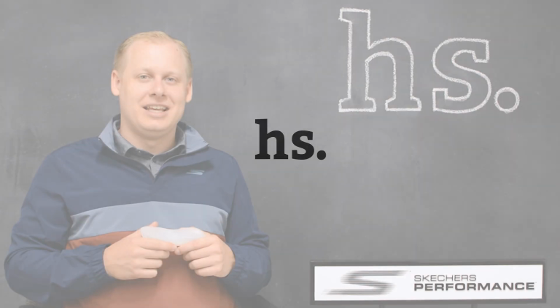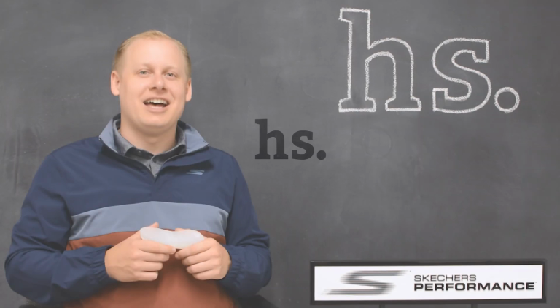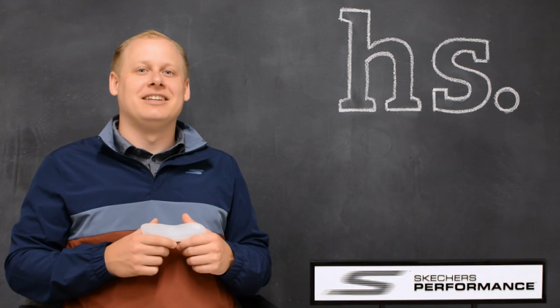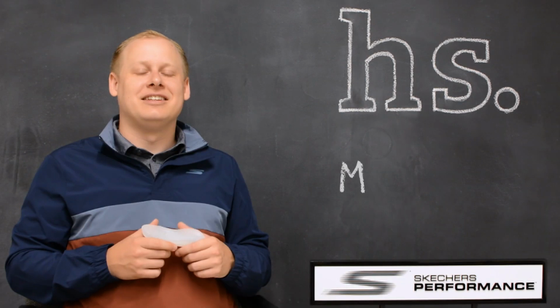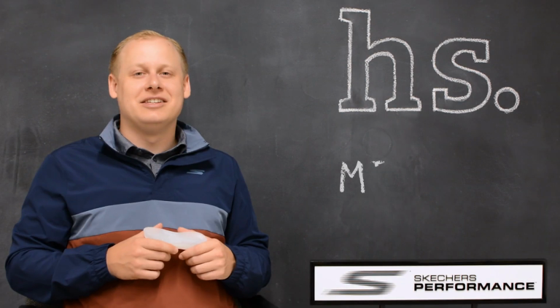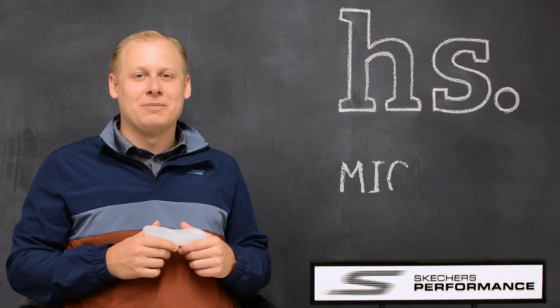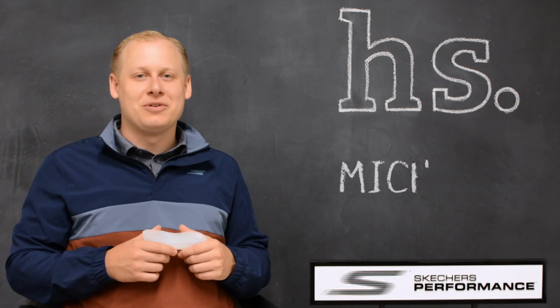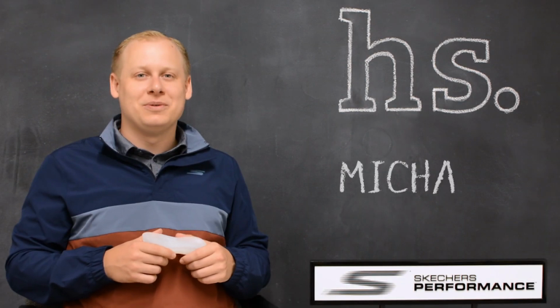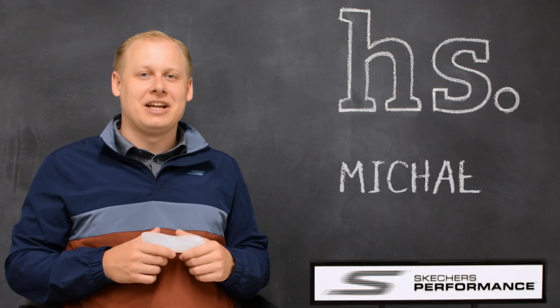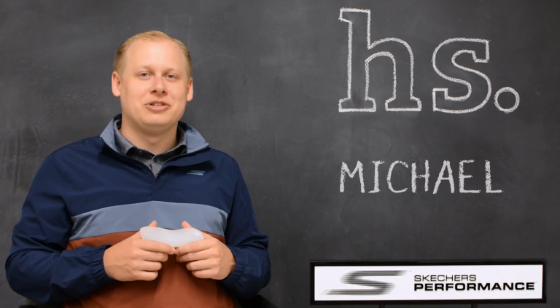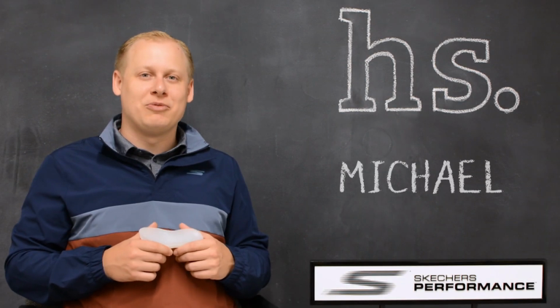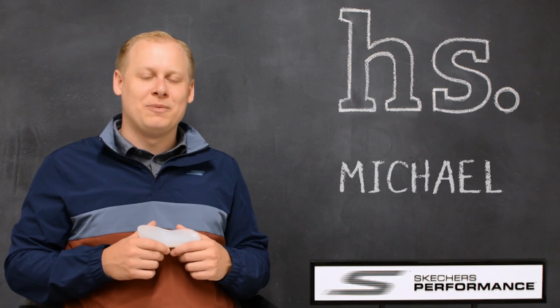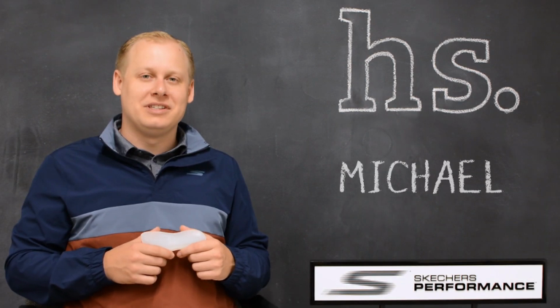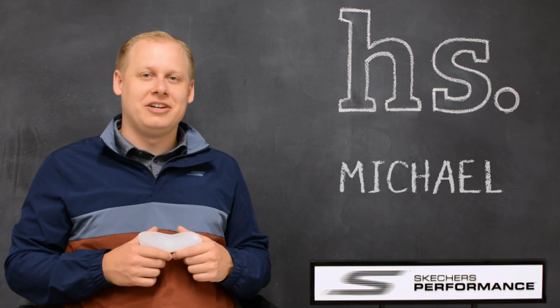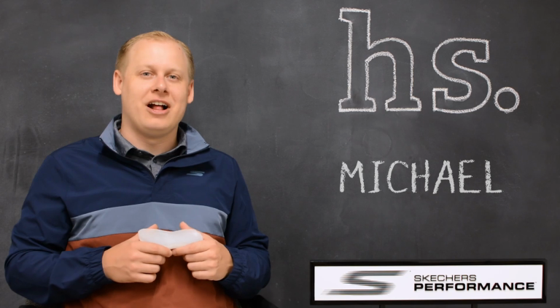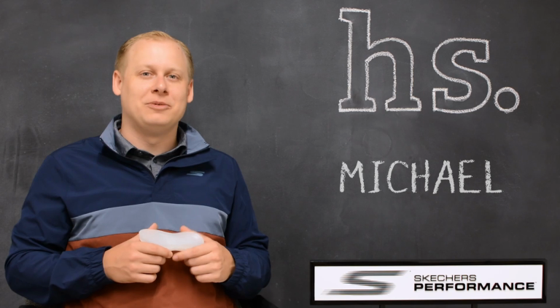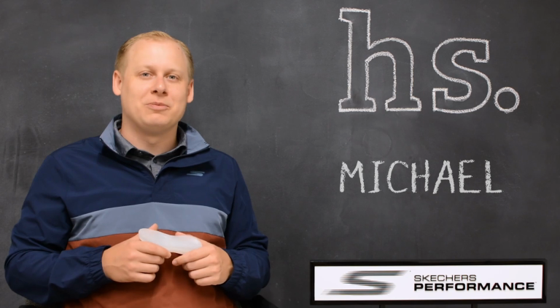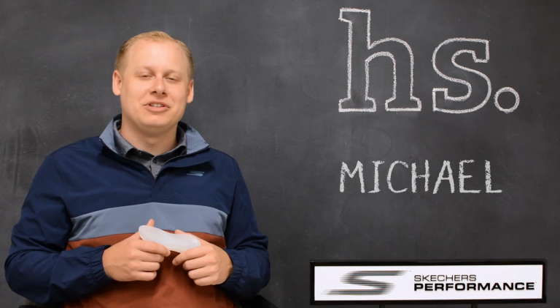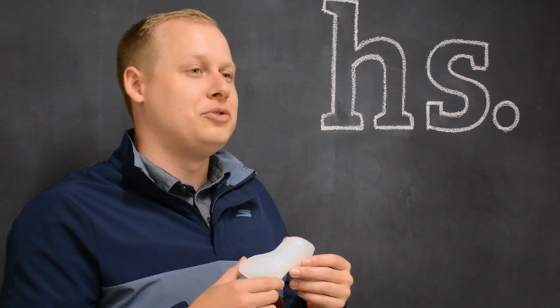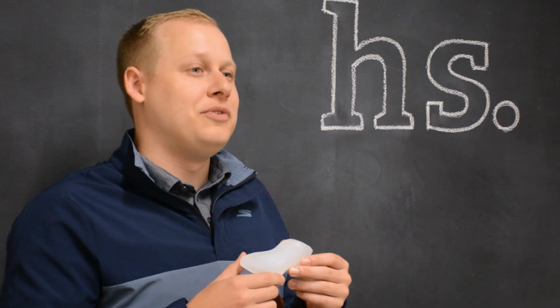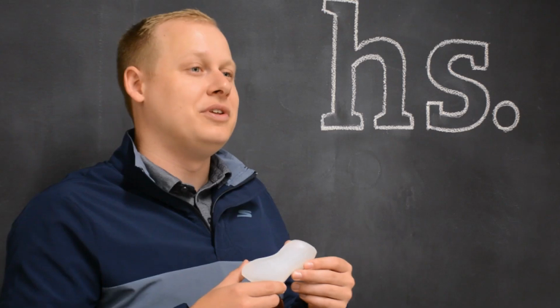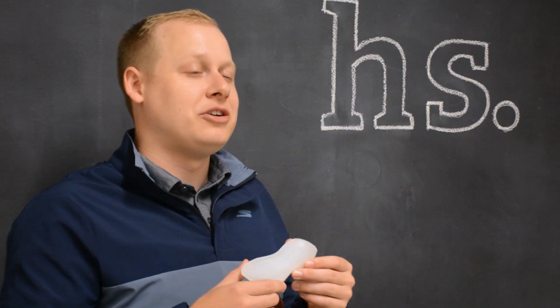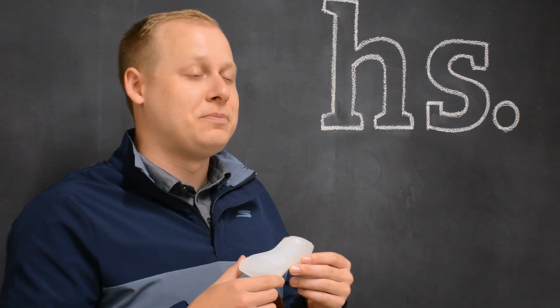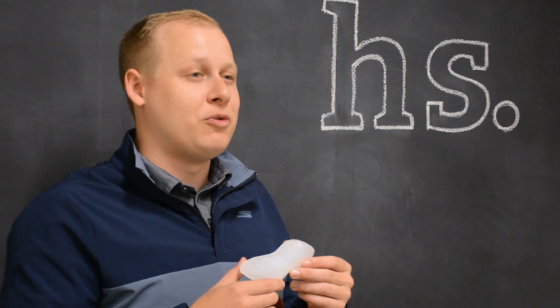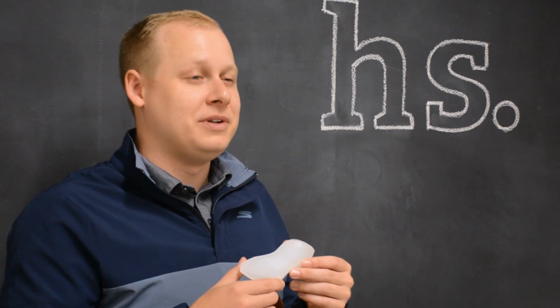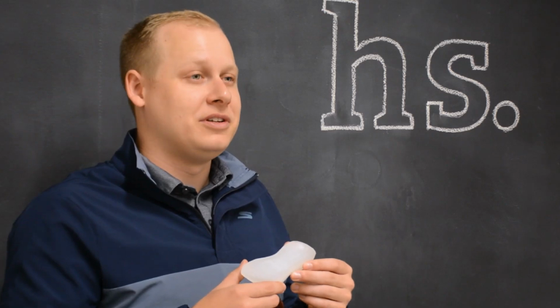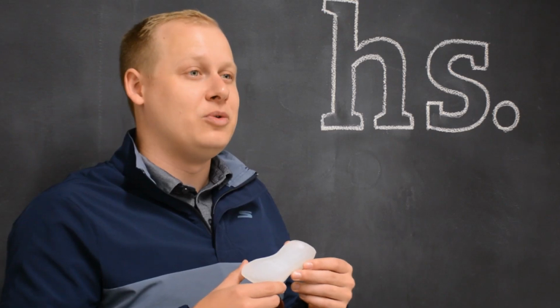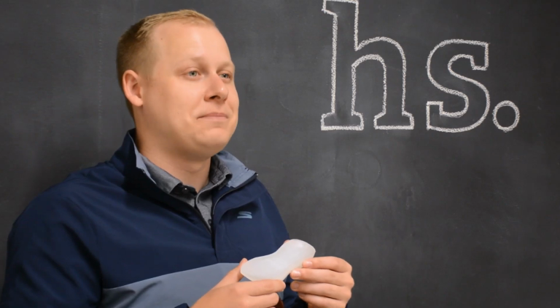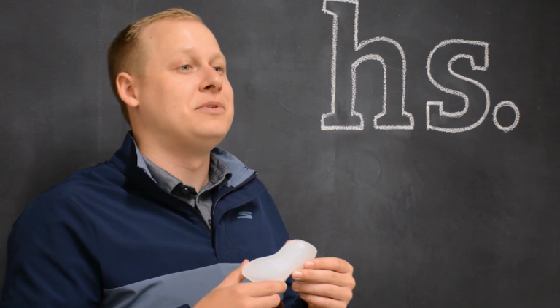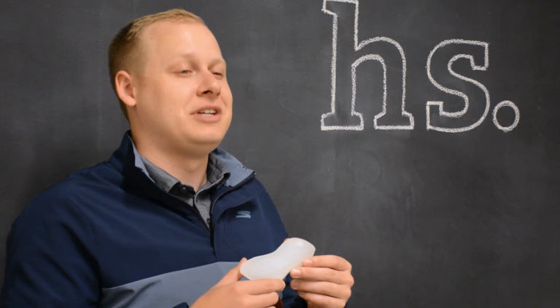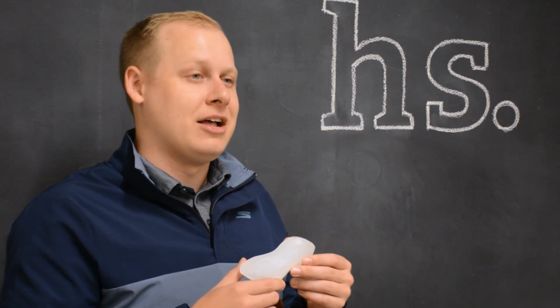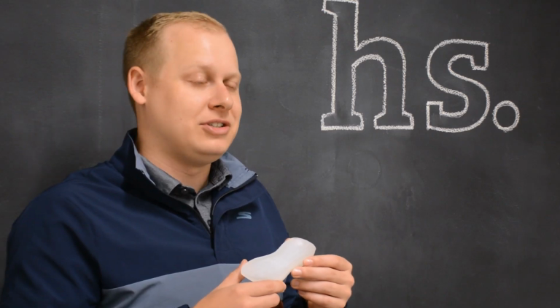Hi, this is Michael with Skechers Performance here at Holabird Sports to review the Skechers Performance new Hyperburst technology.